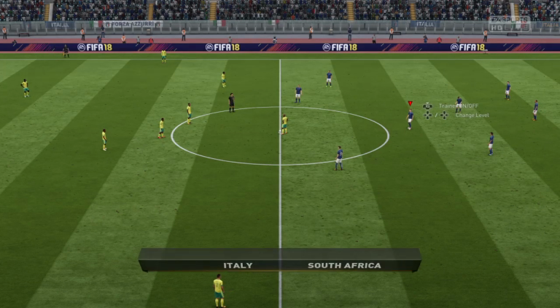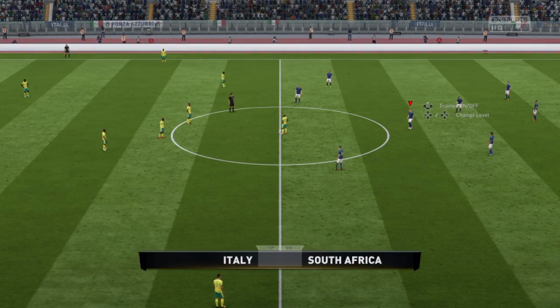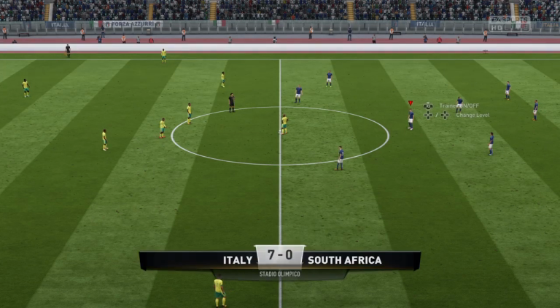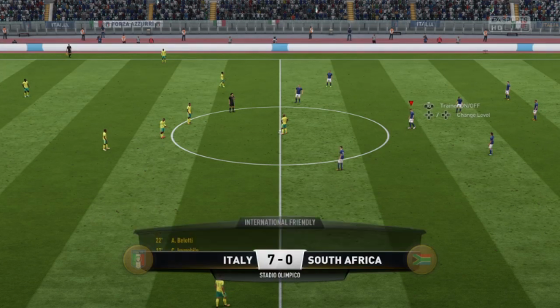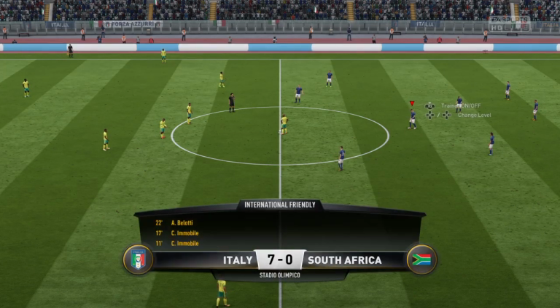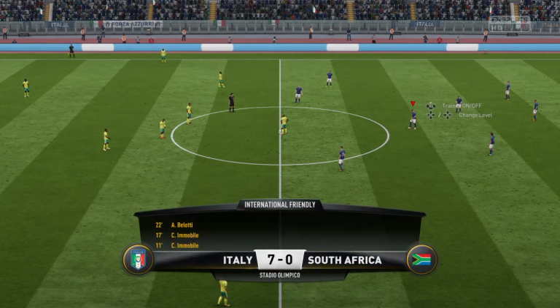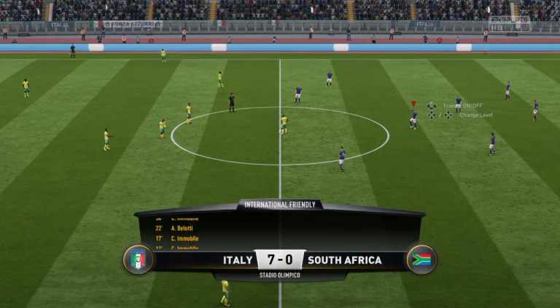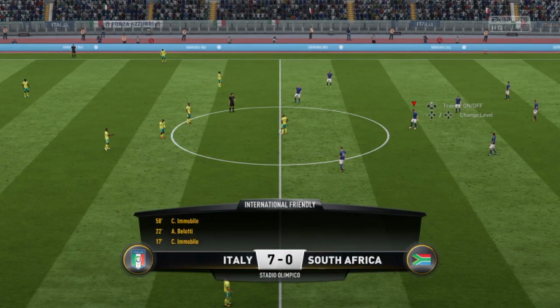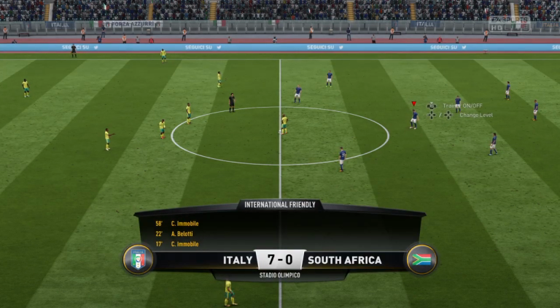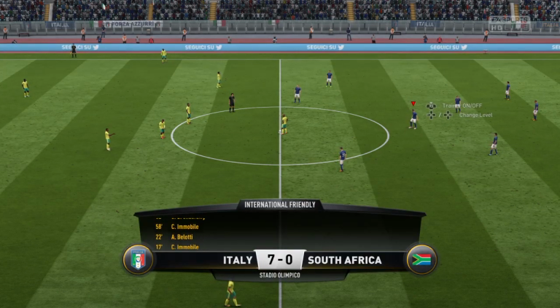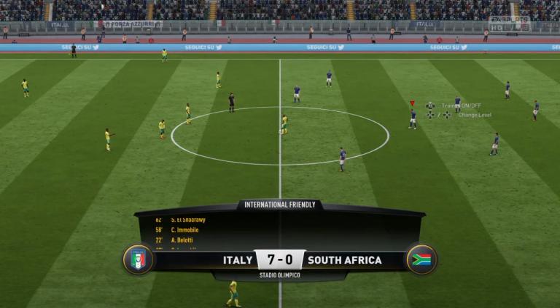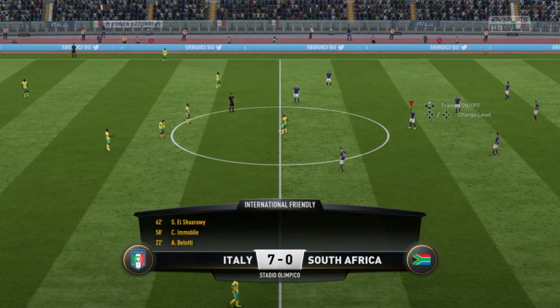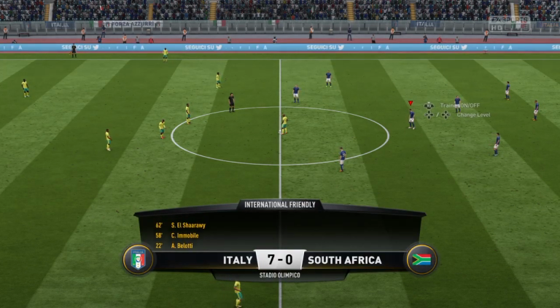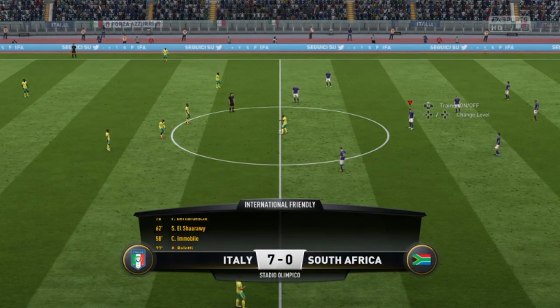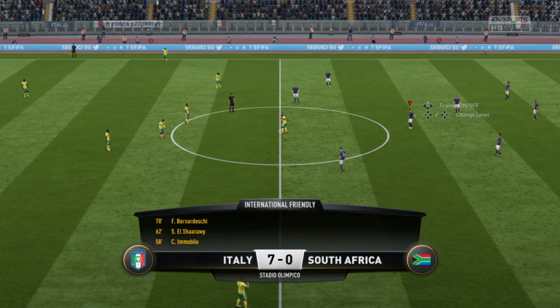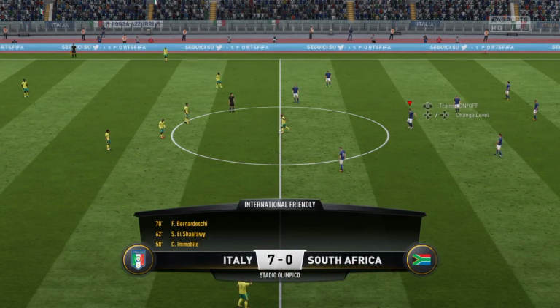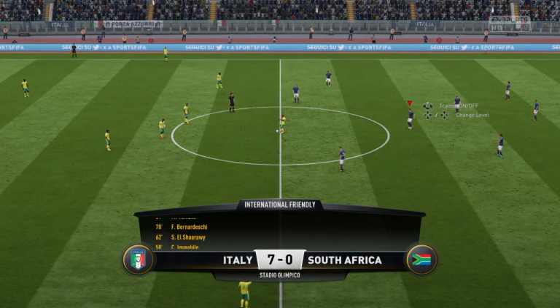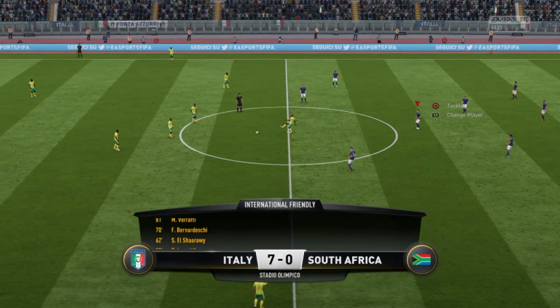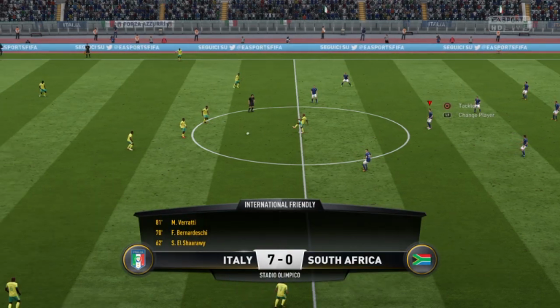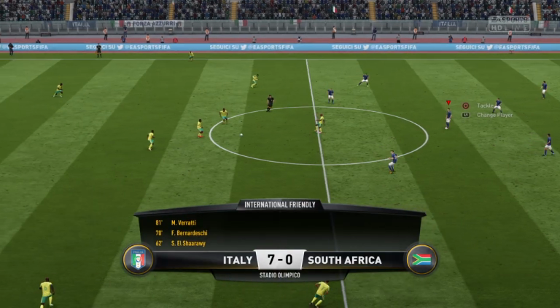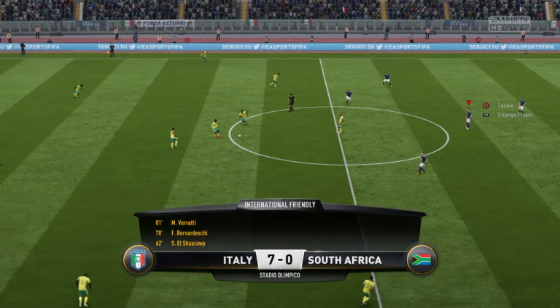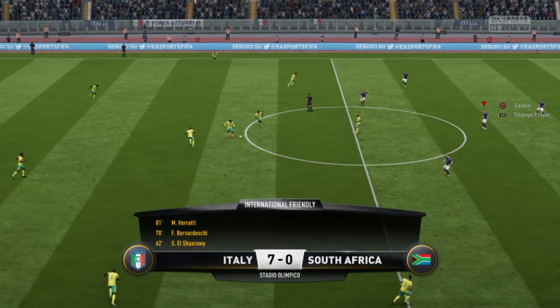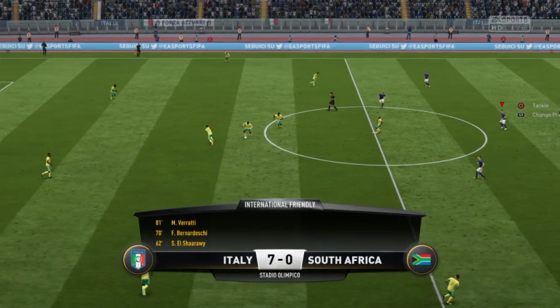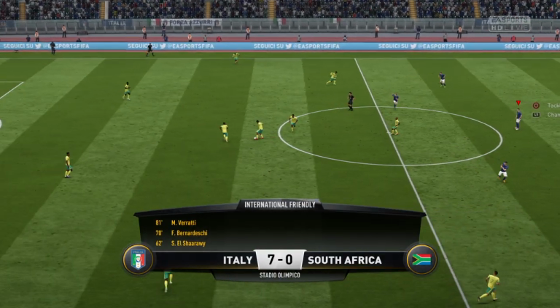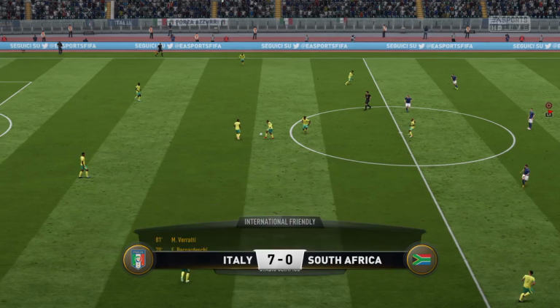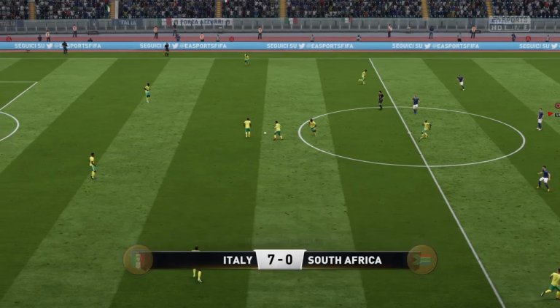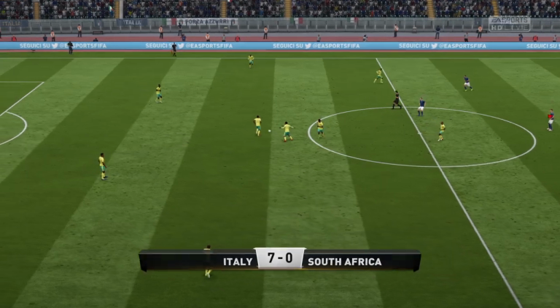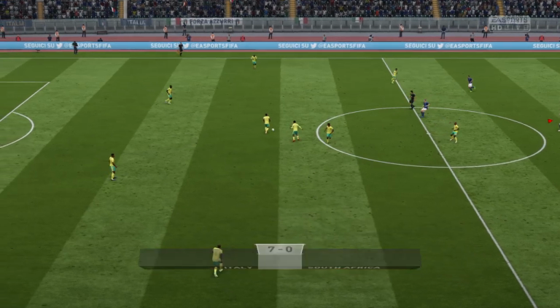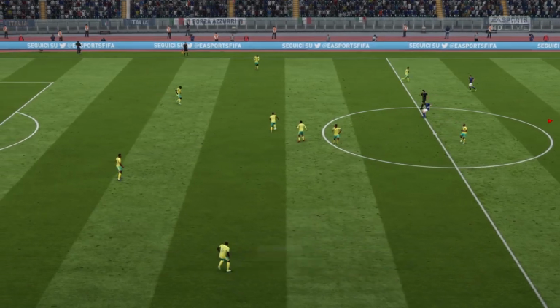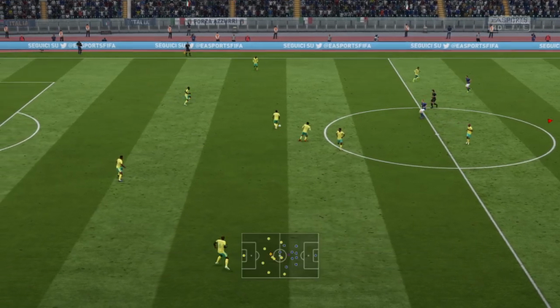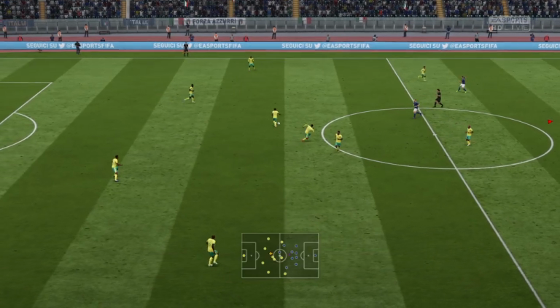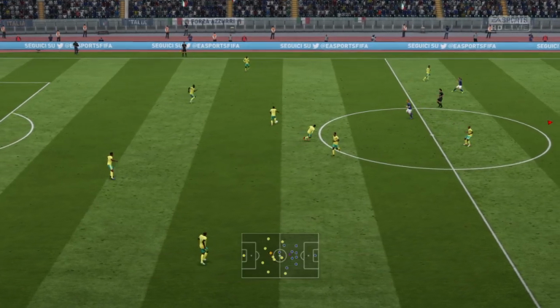I don't think we expected this — such a one-sided affair. But look at the scoreline.